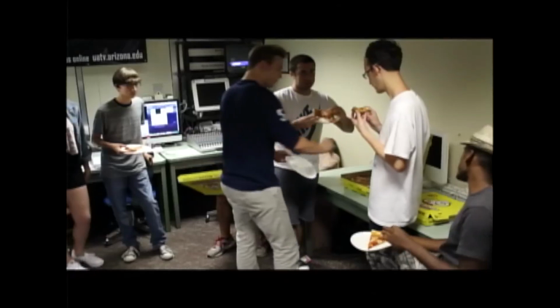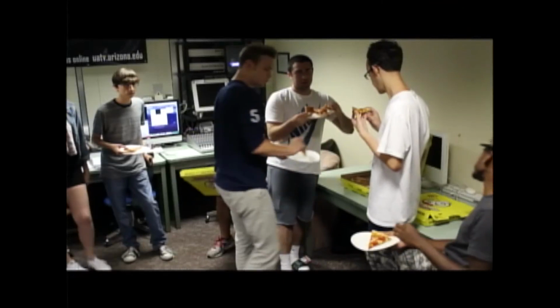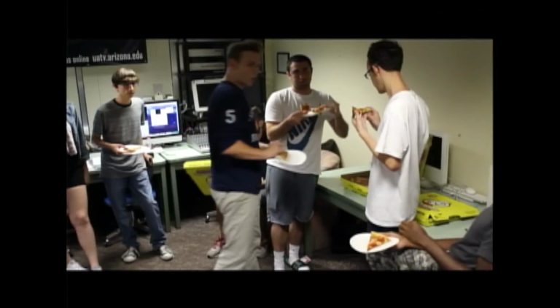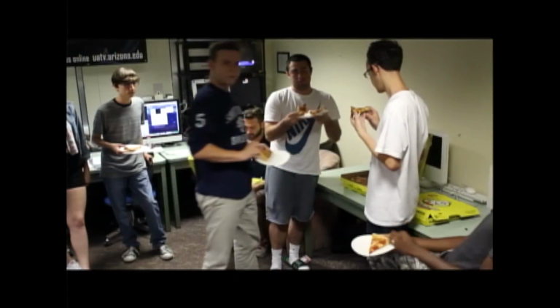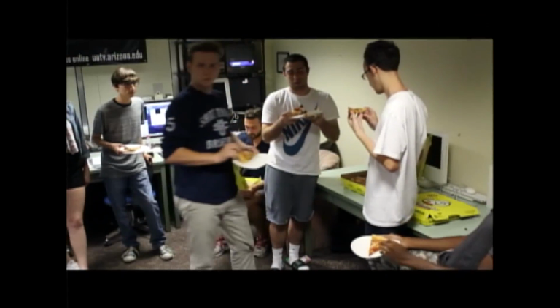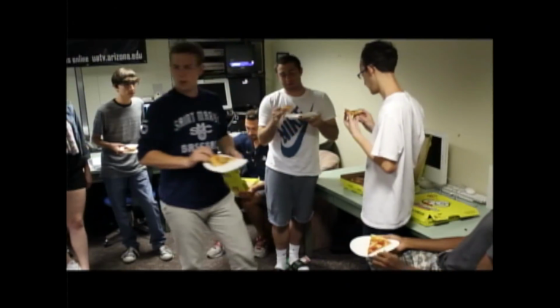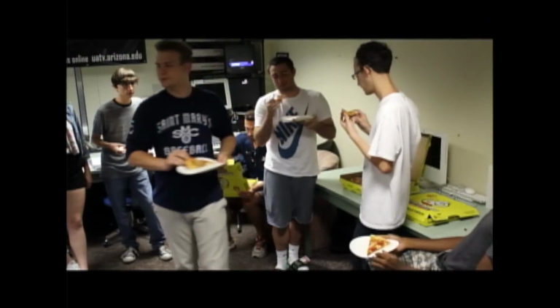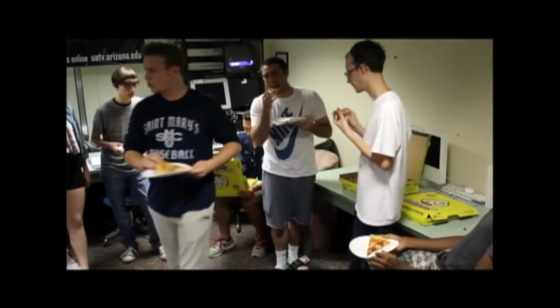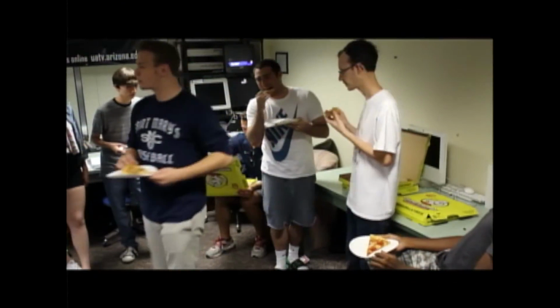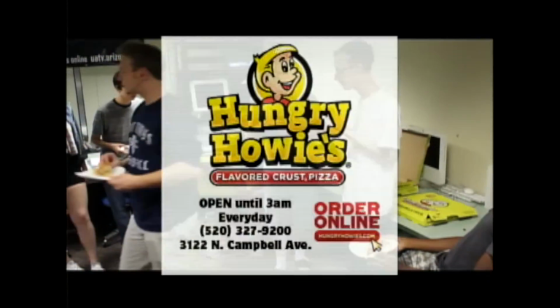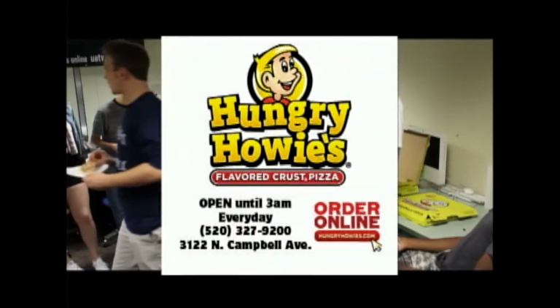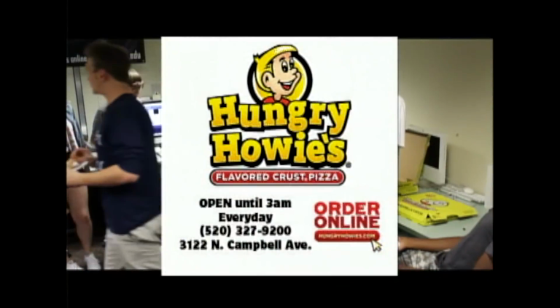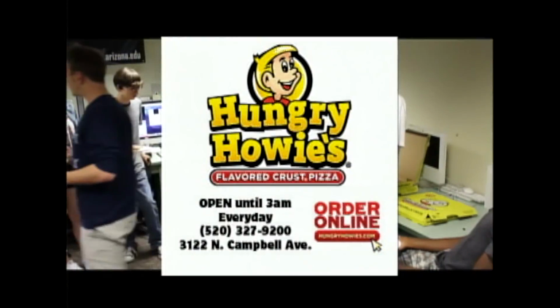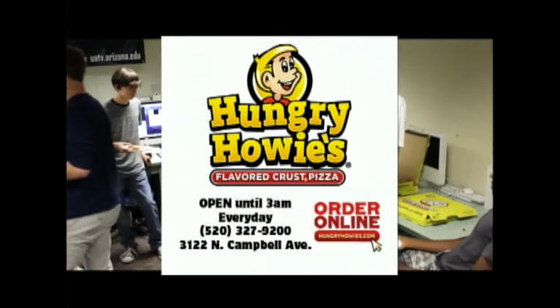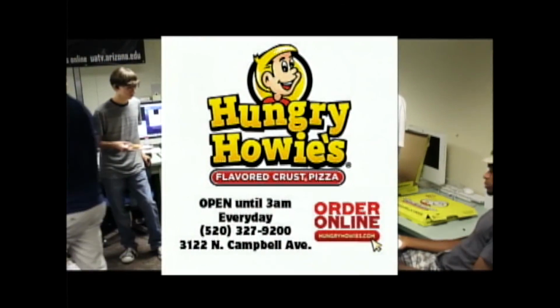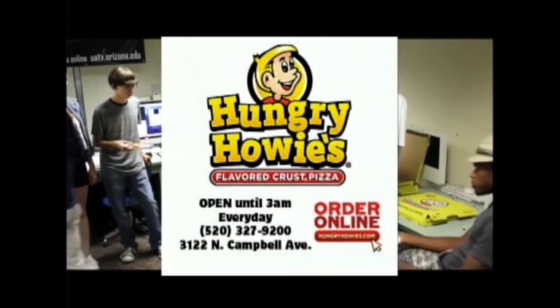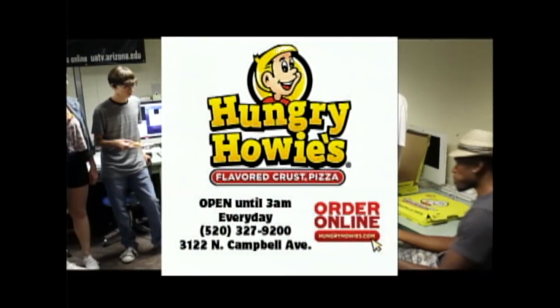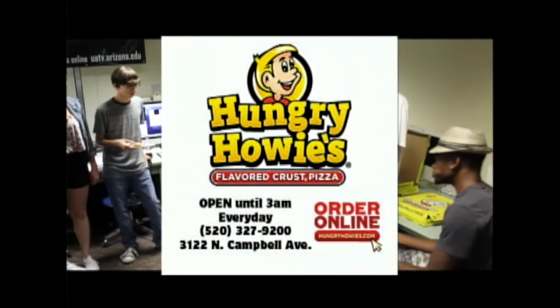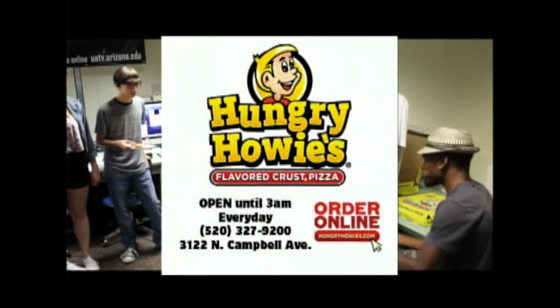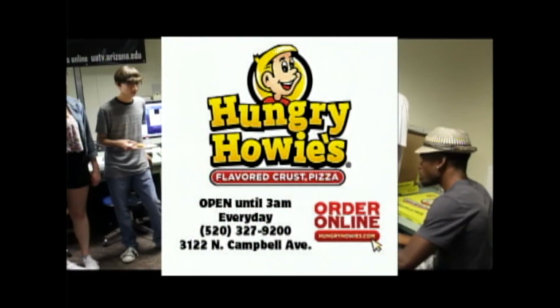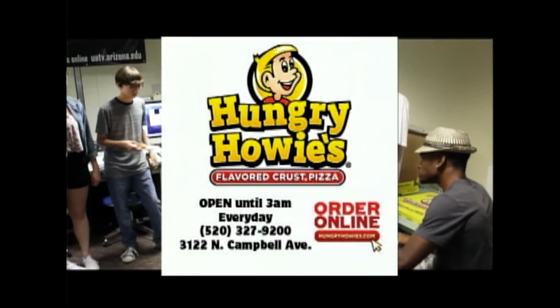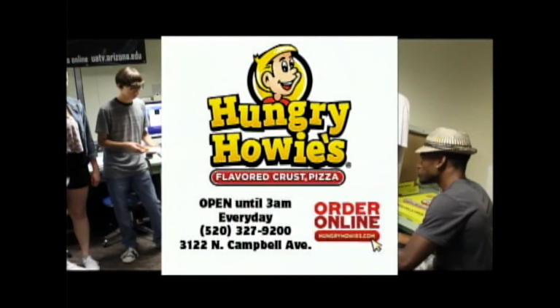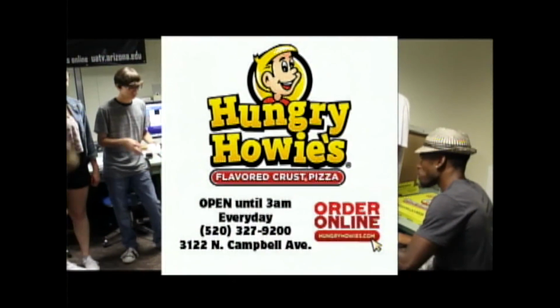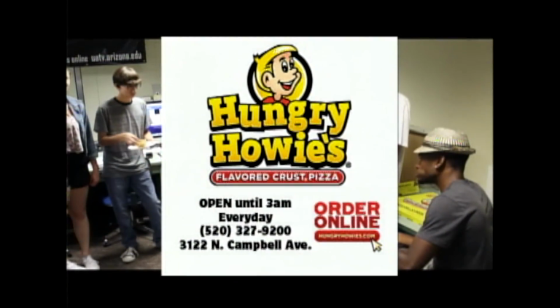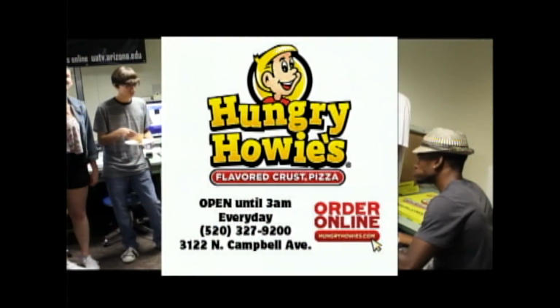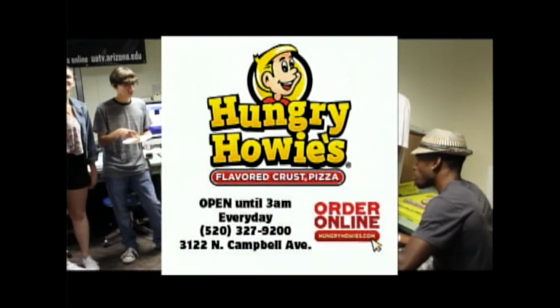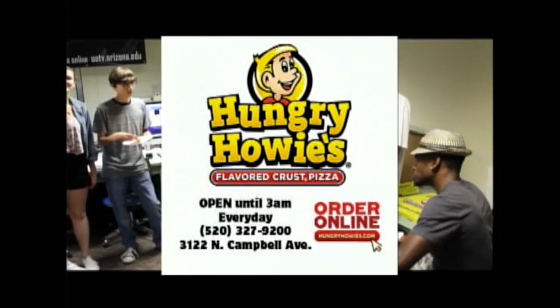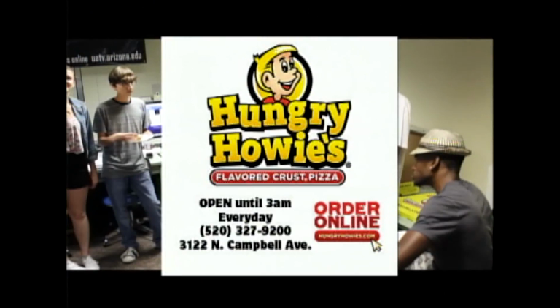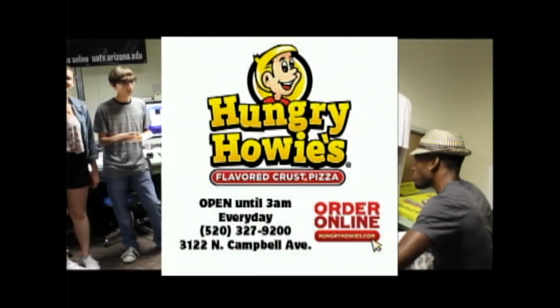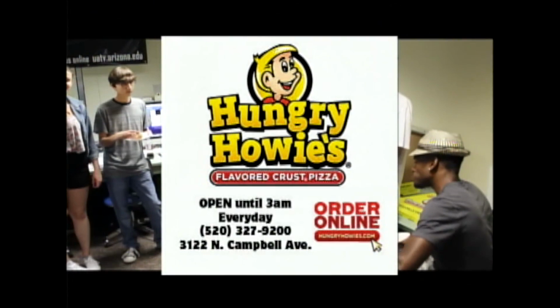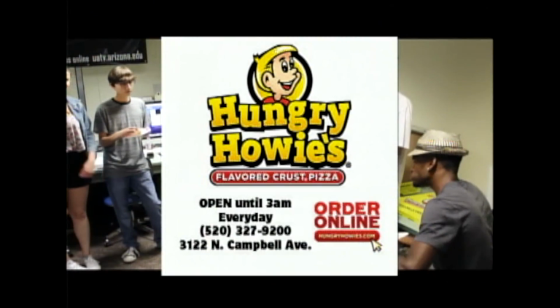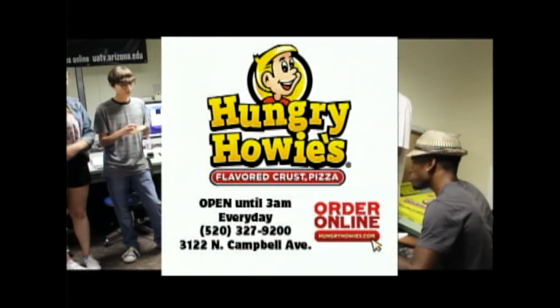UATV would like to thank Hungry Howie's for their continuous support and delicious pizza. Visit them online at HungryHowies.com.